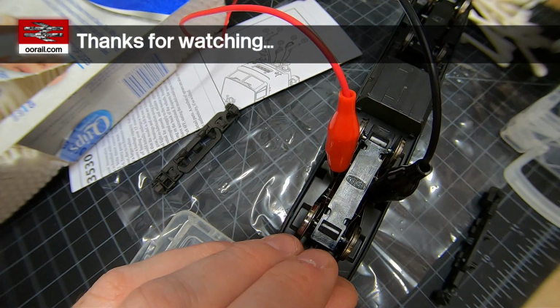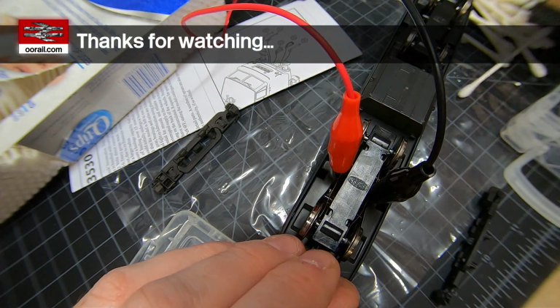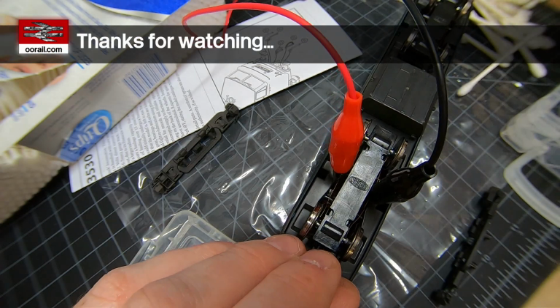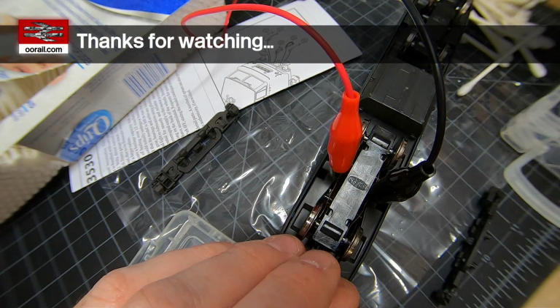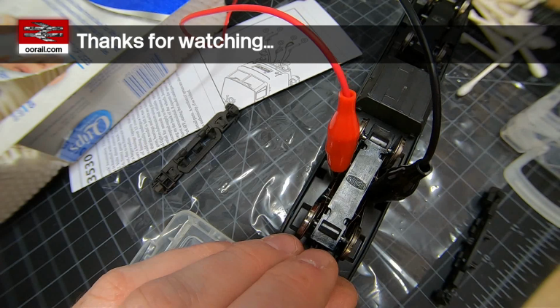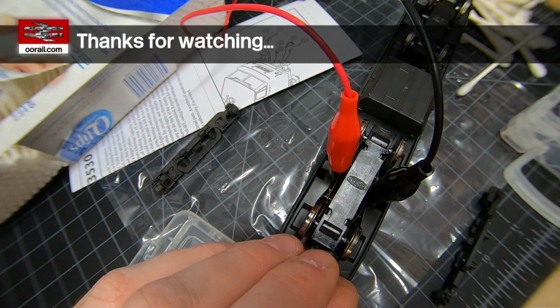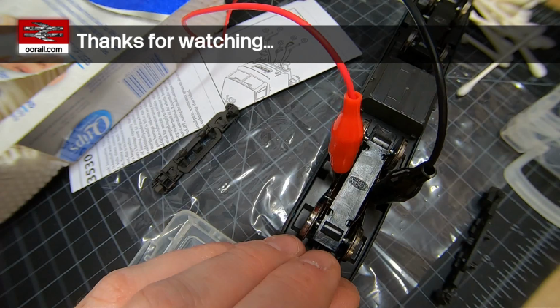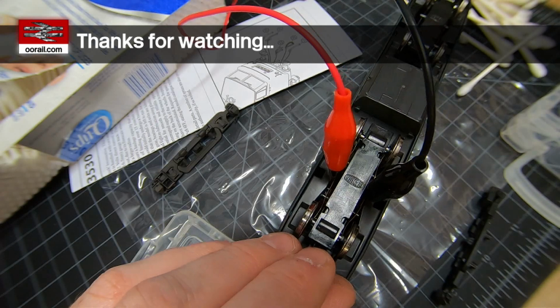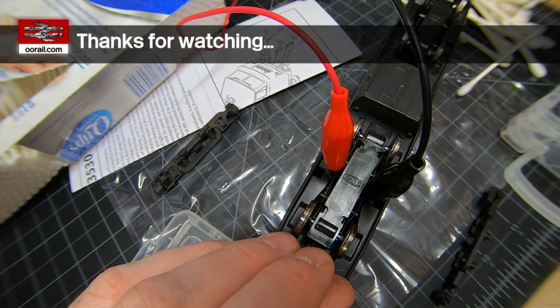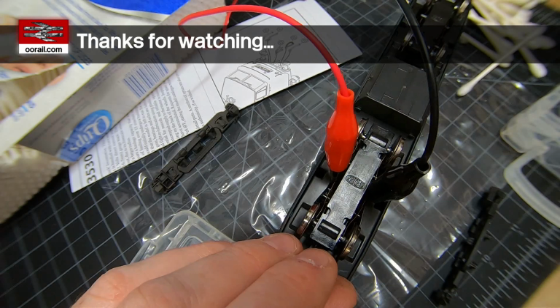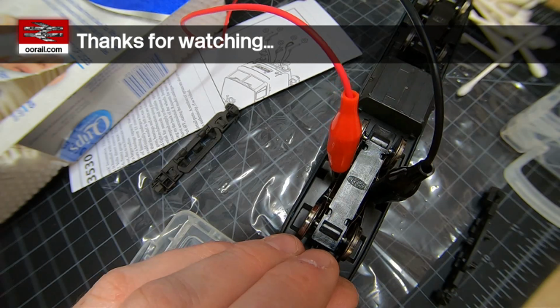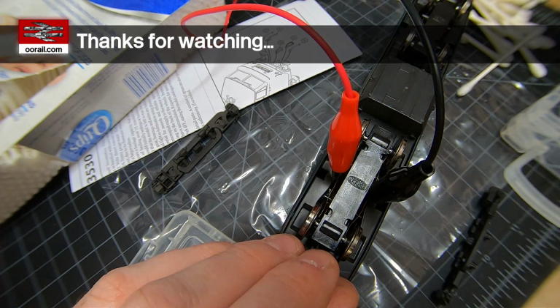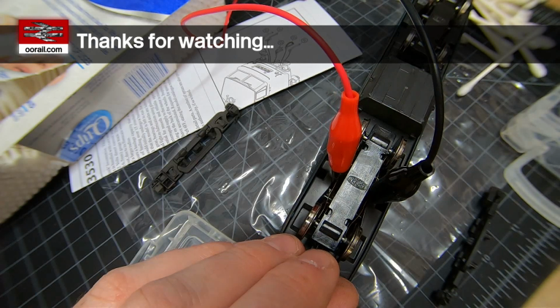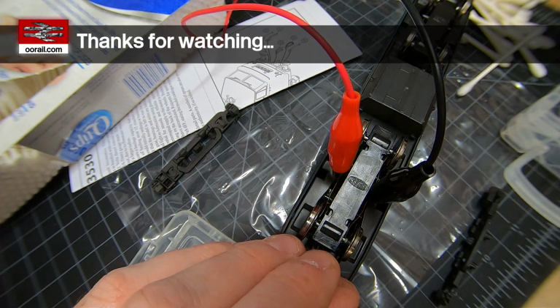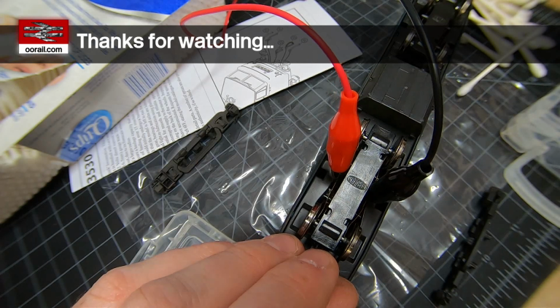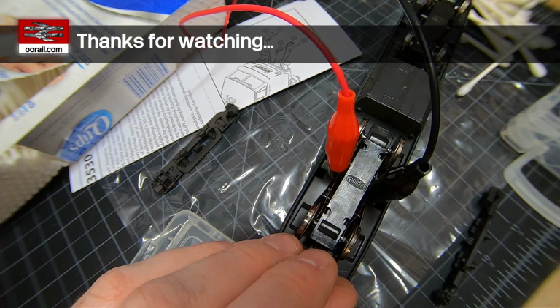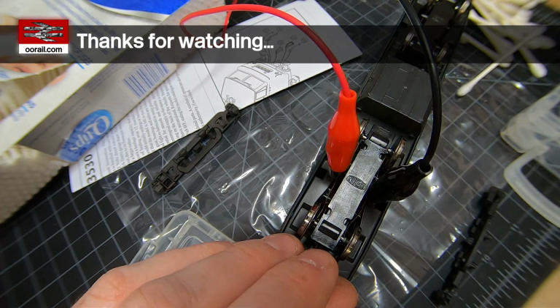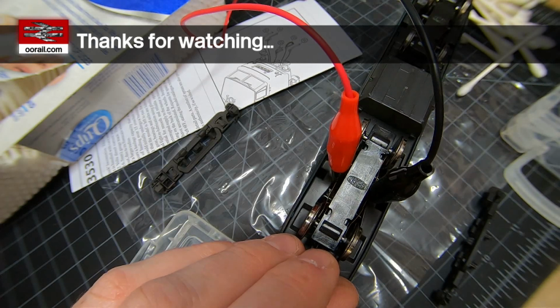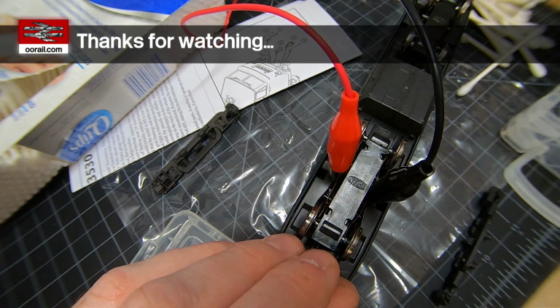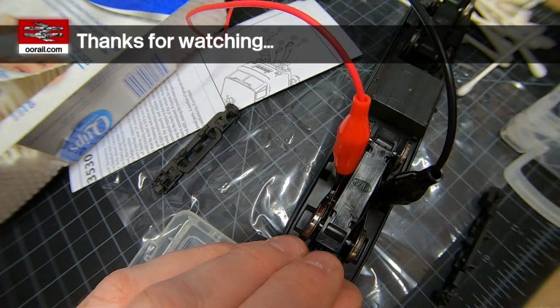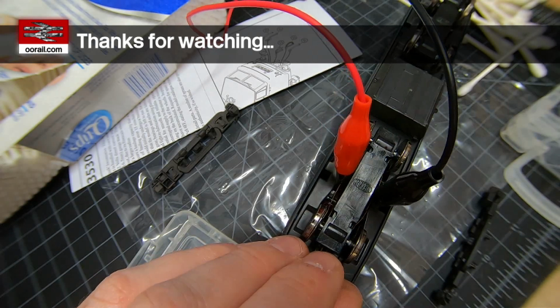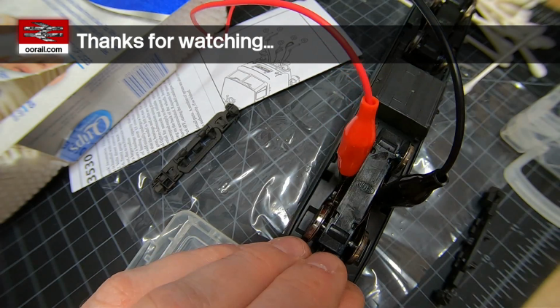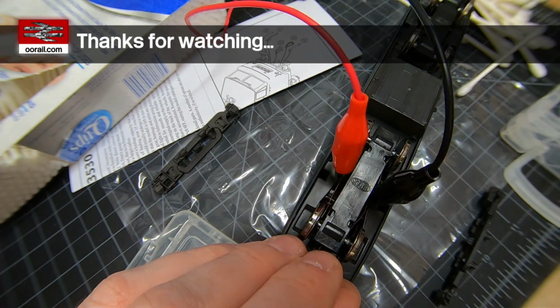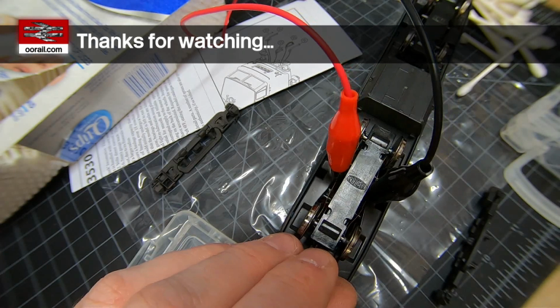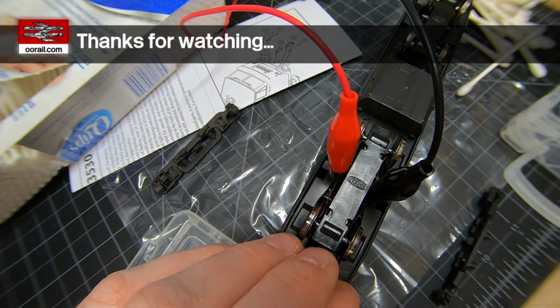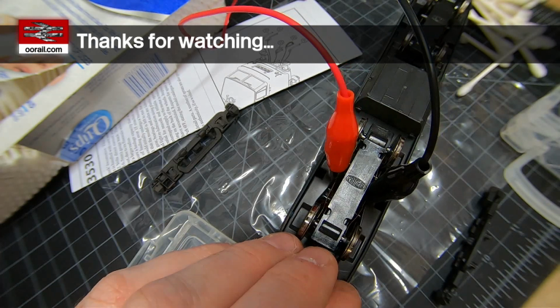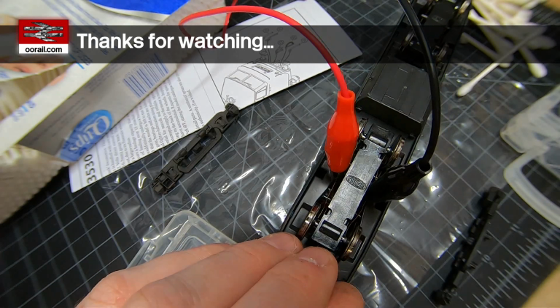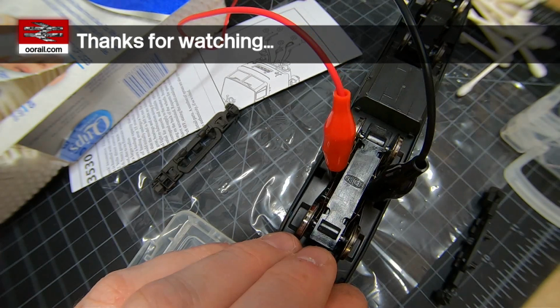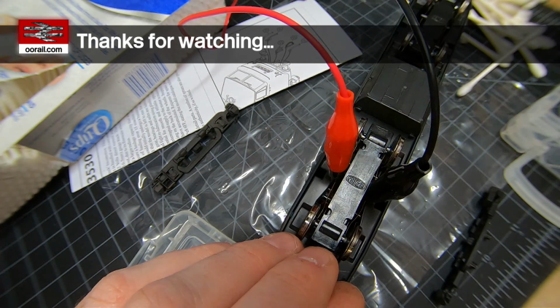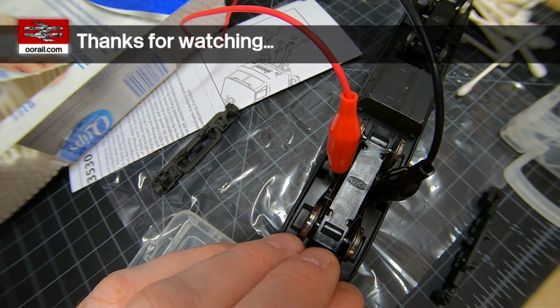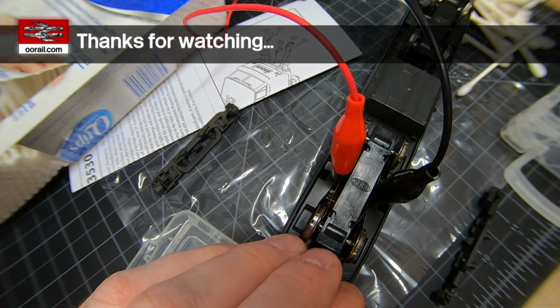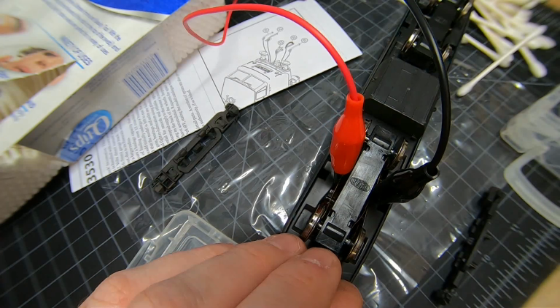I'm going to power this thing down and we're going to go try it out on the layout and see what happens.